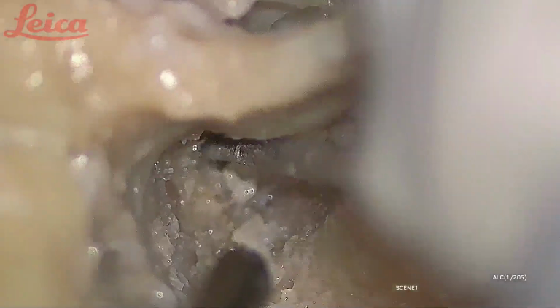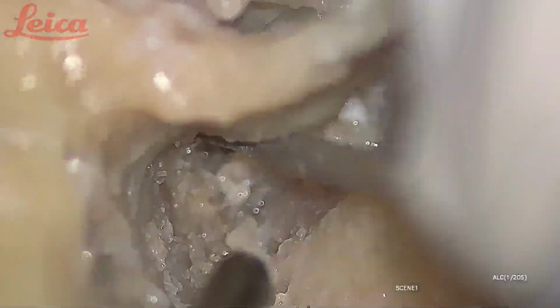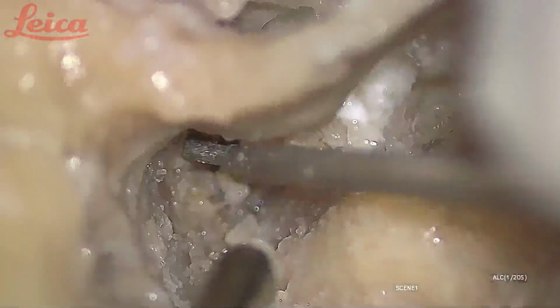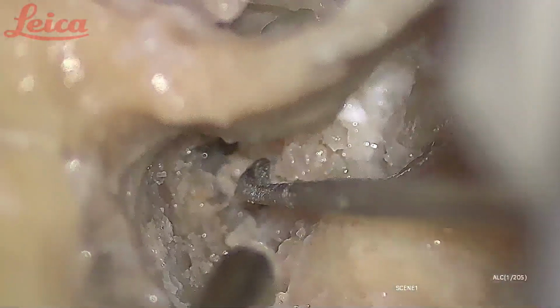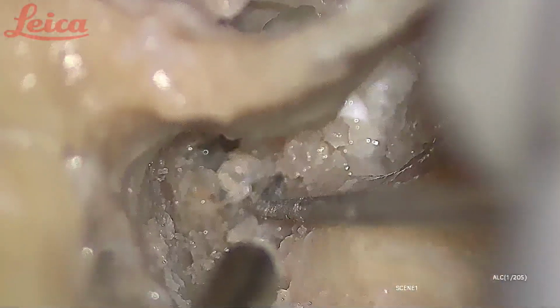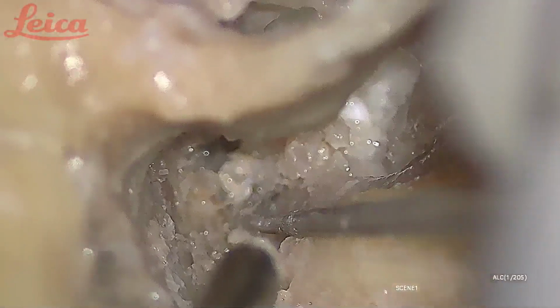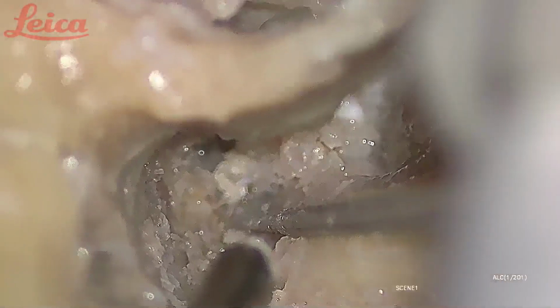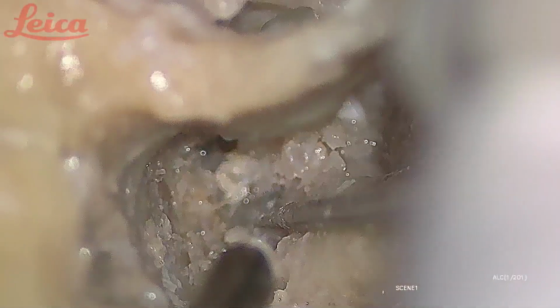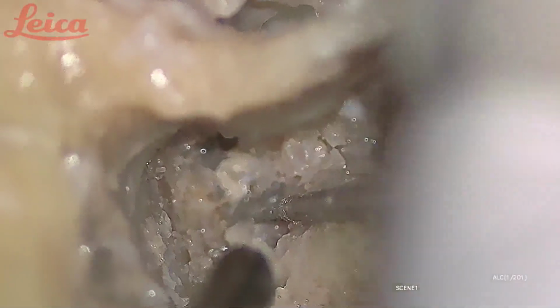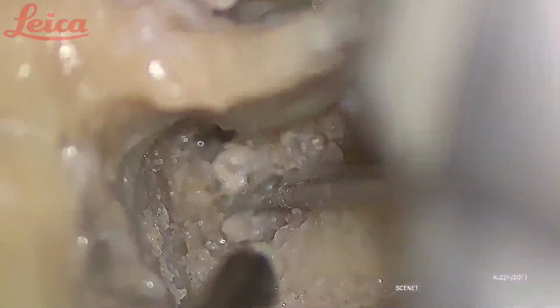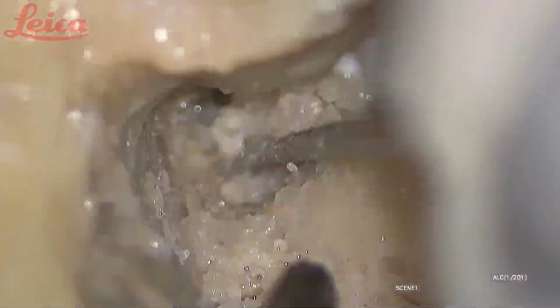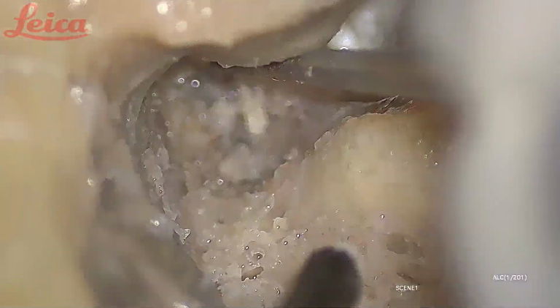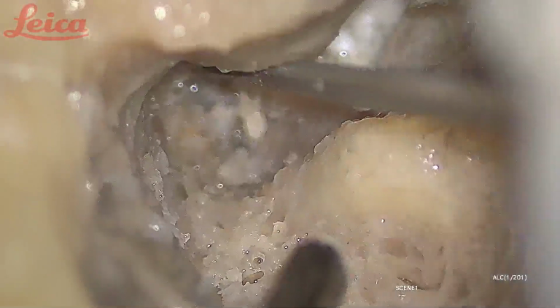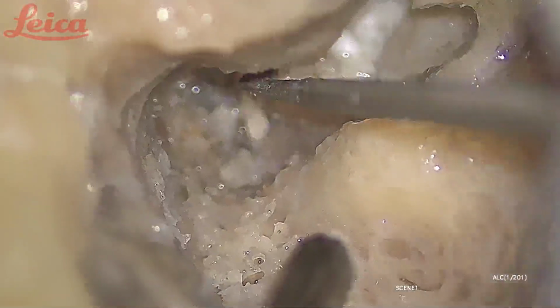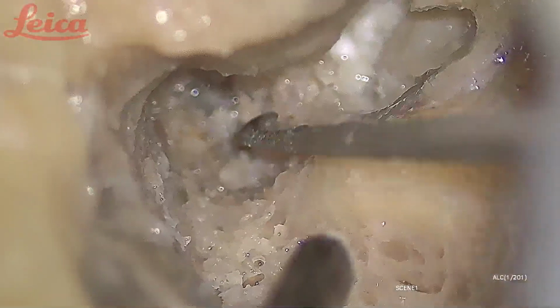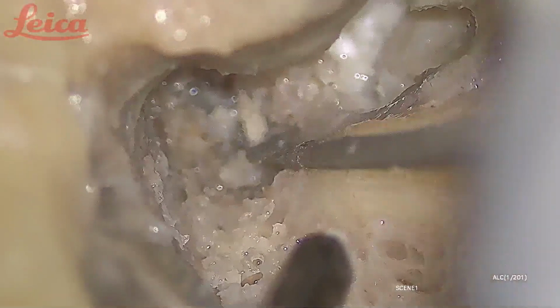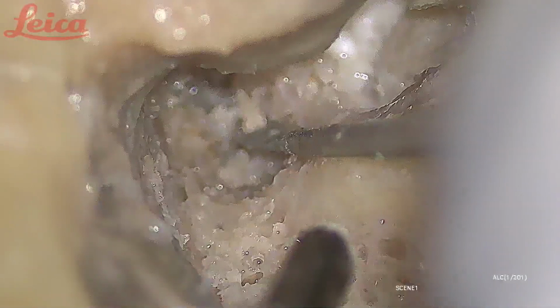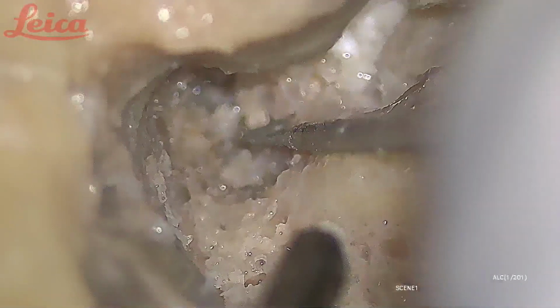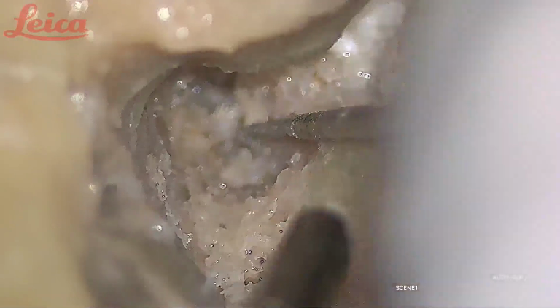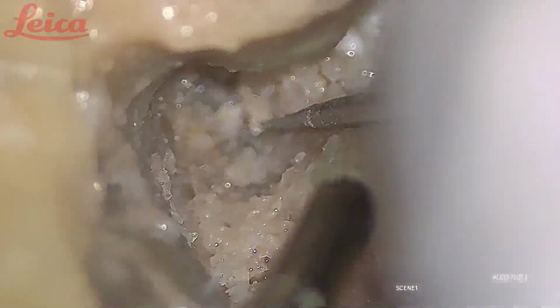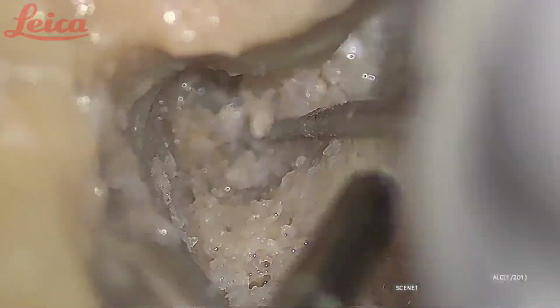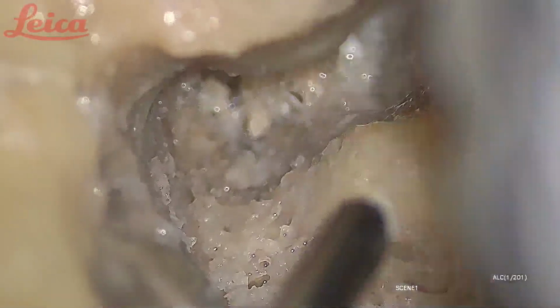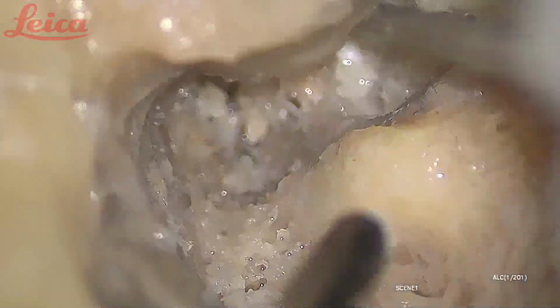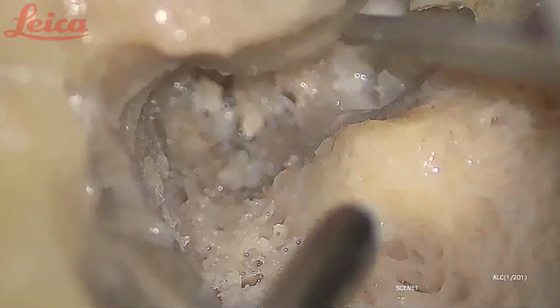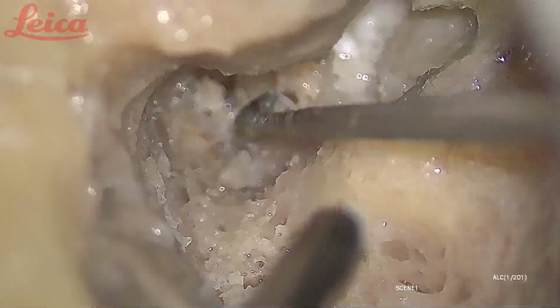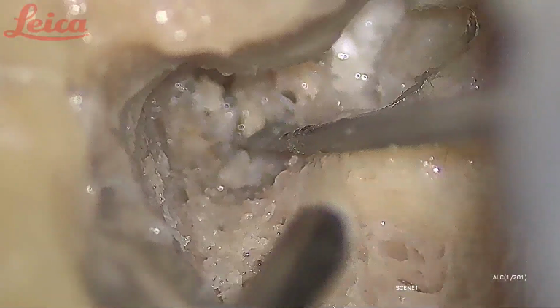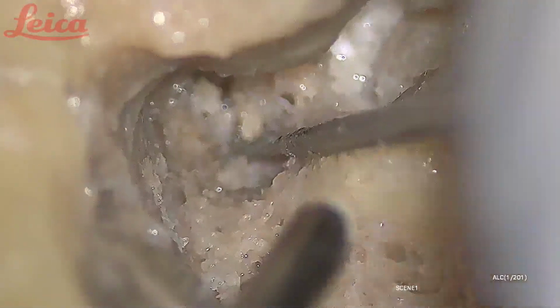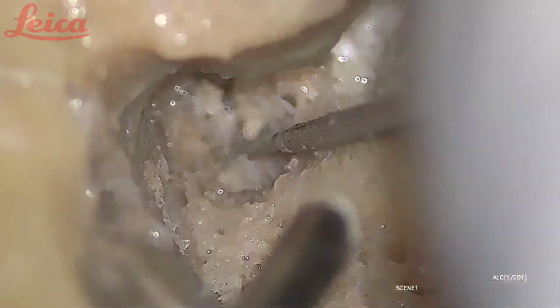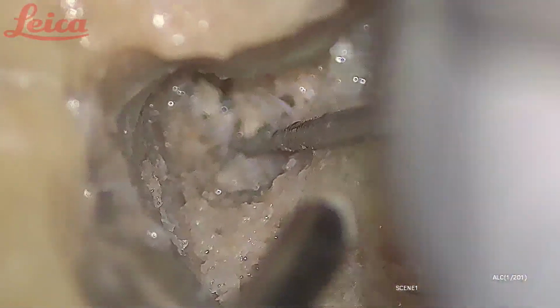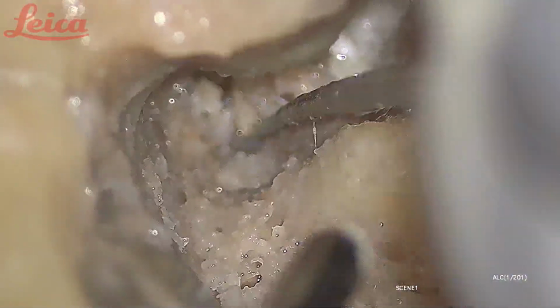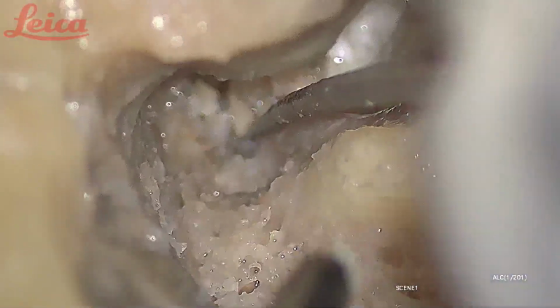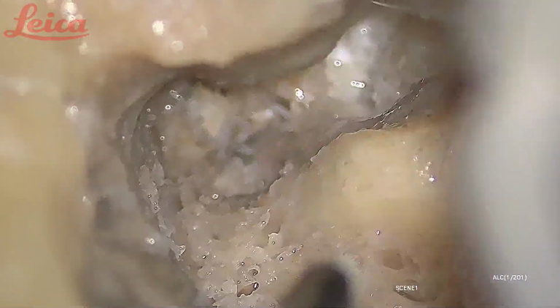When the bone is thin, you can use a side knife; when it is very thick, you can use a curet.